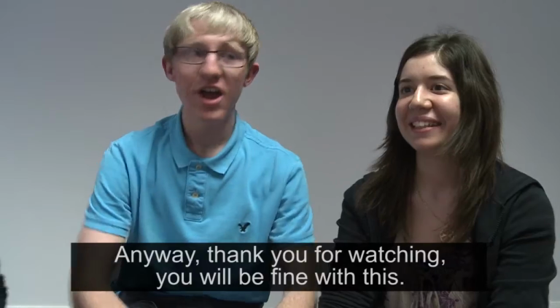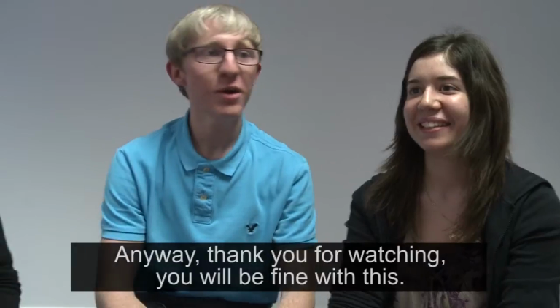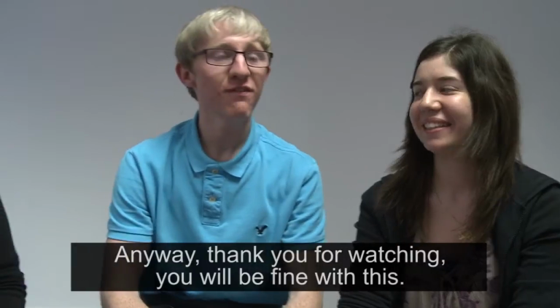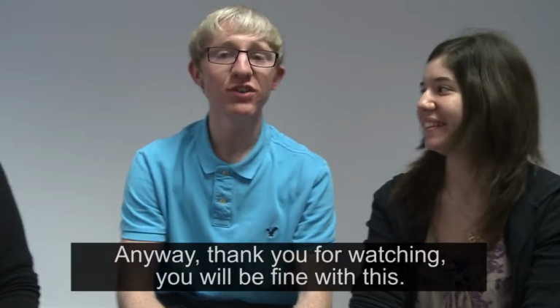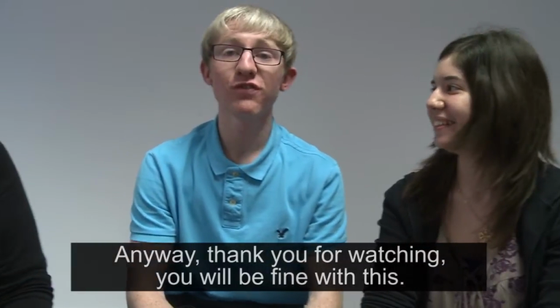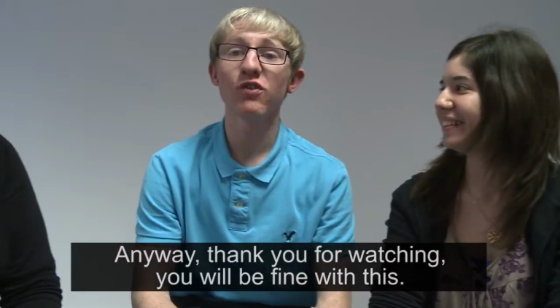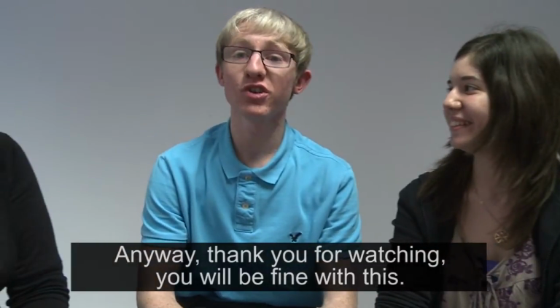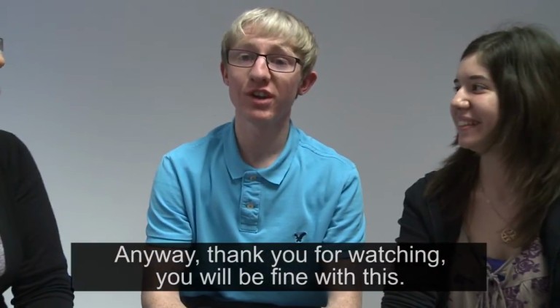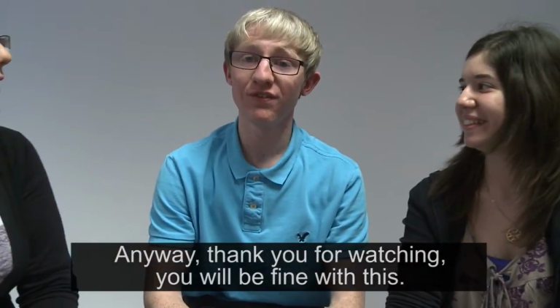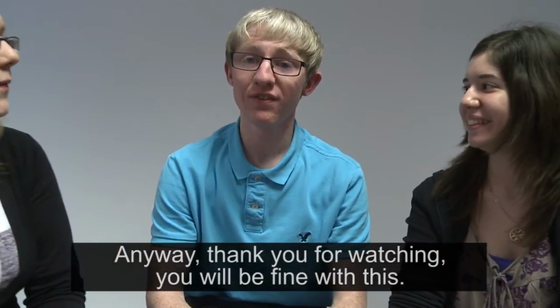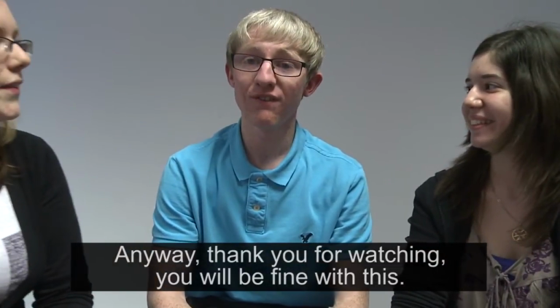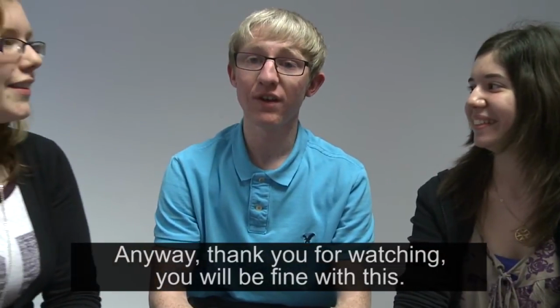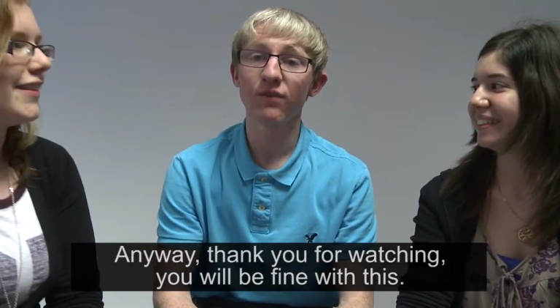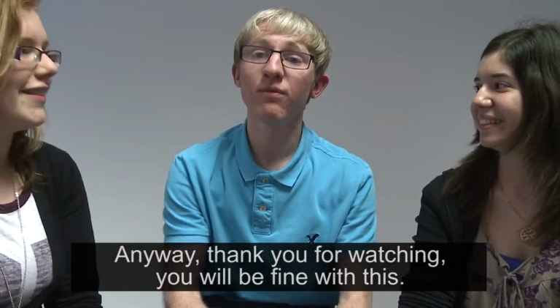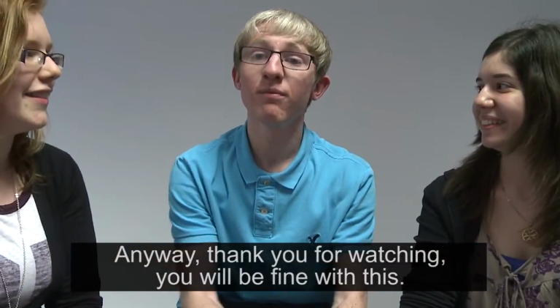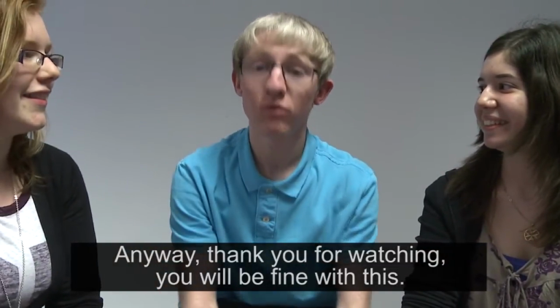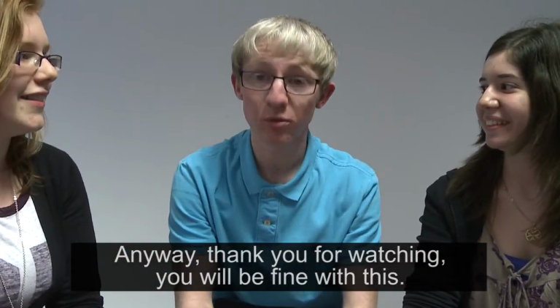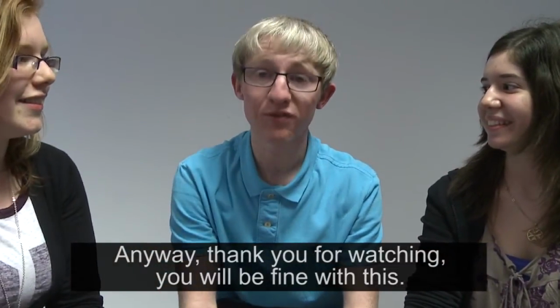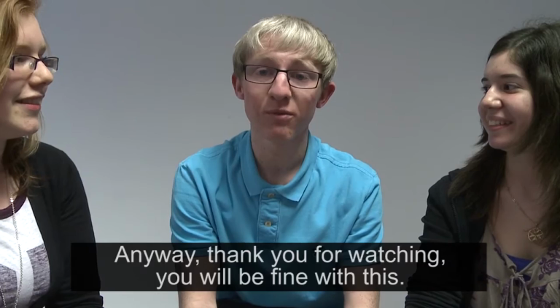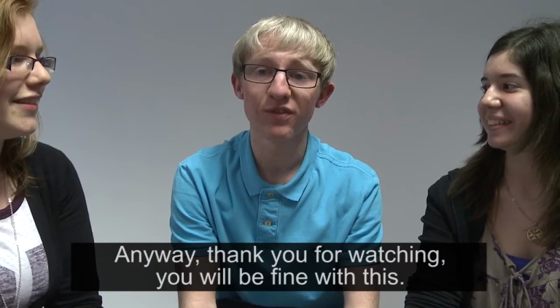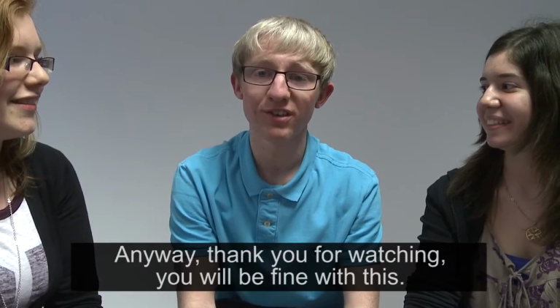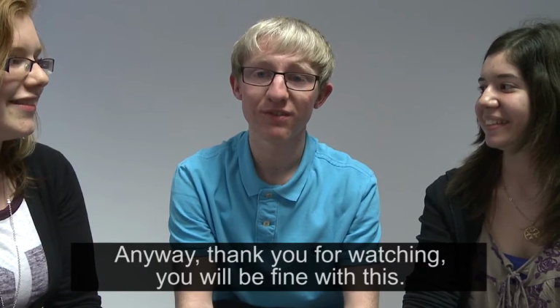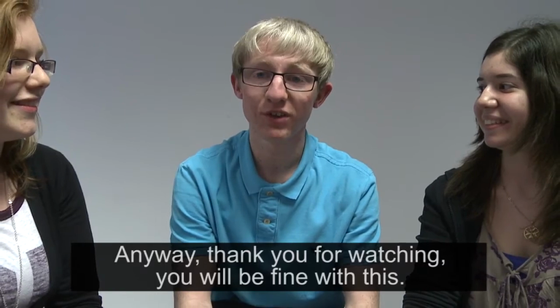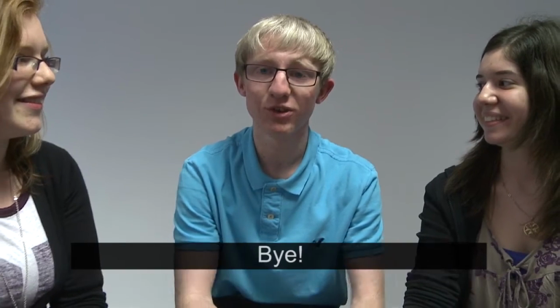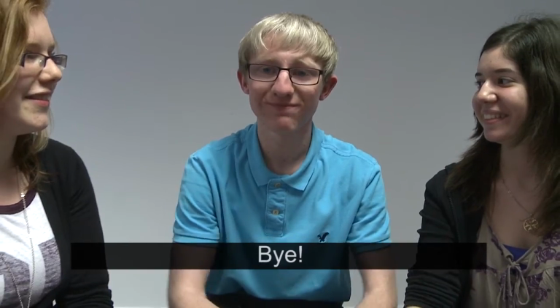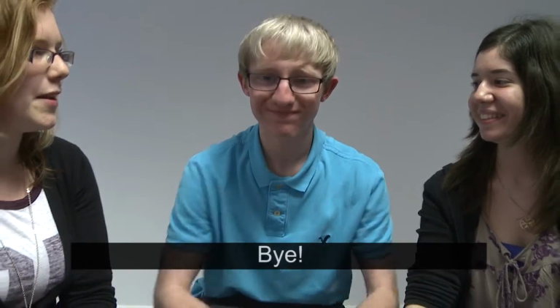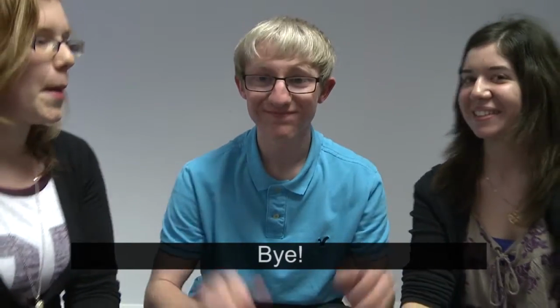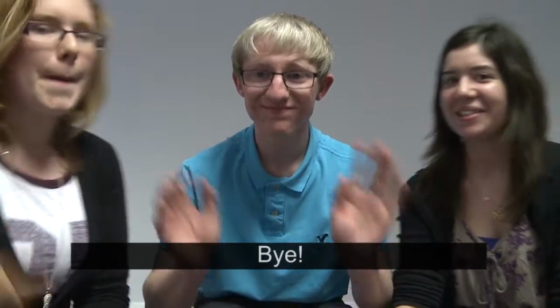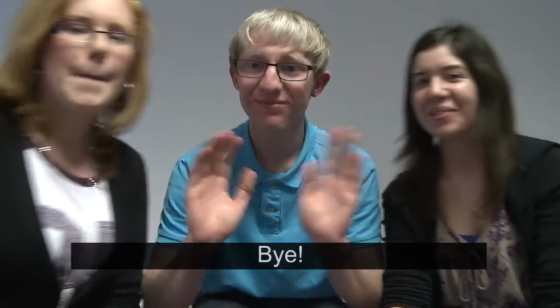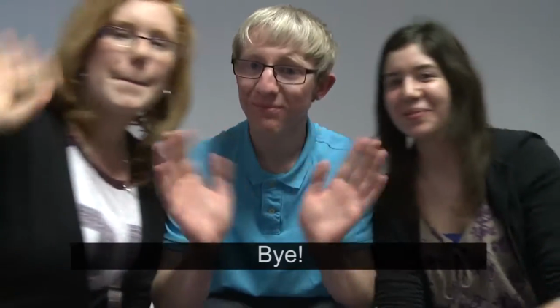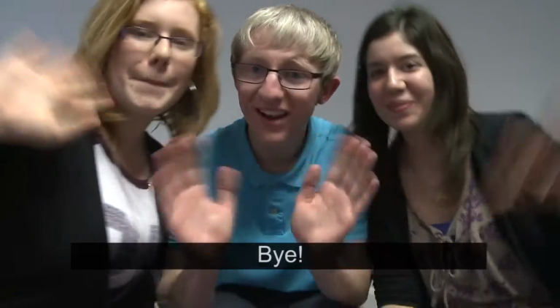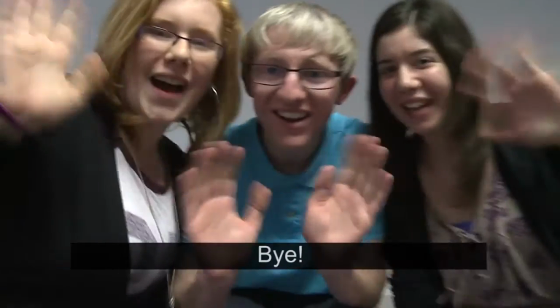Anyway, thank you for watching. You'll be fine with this. Thank you. Bye.